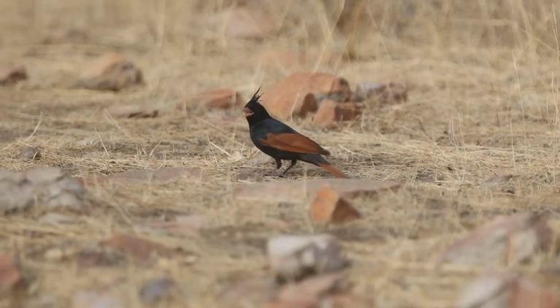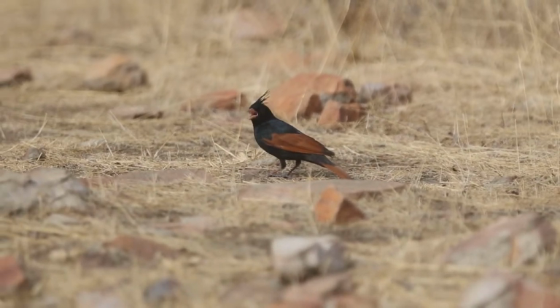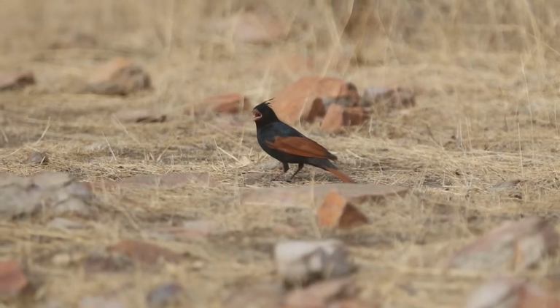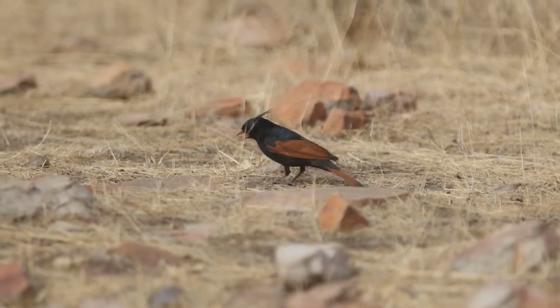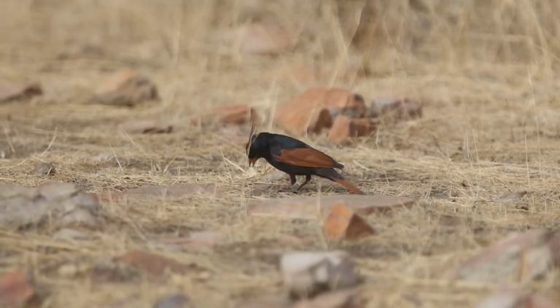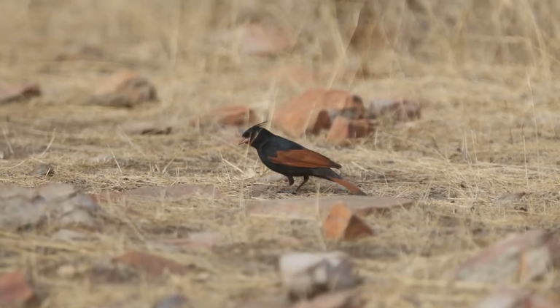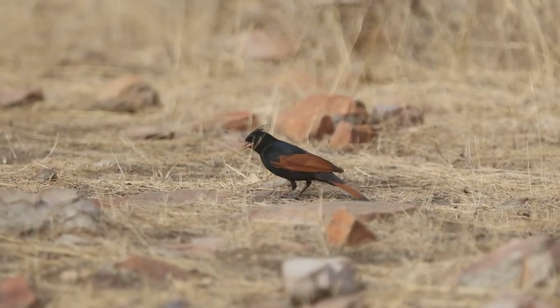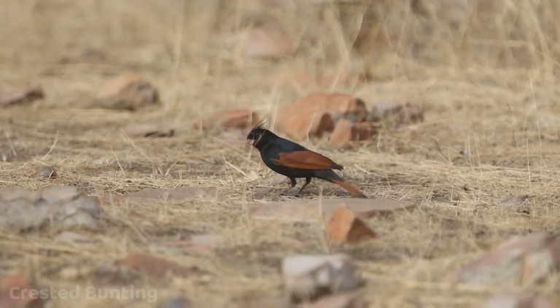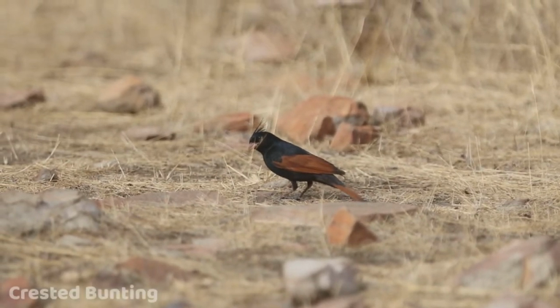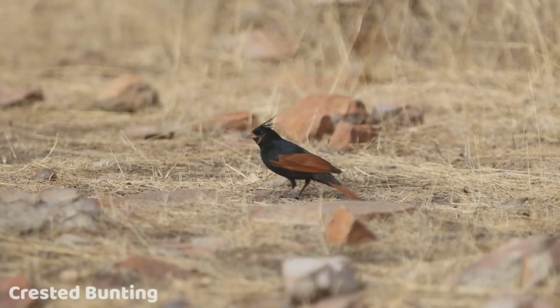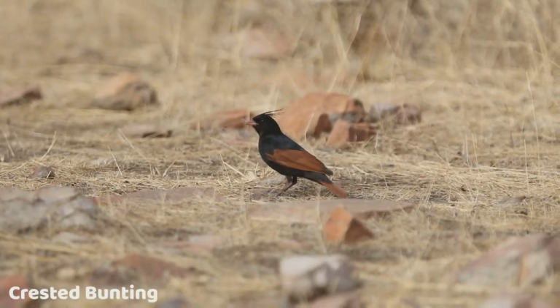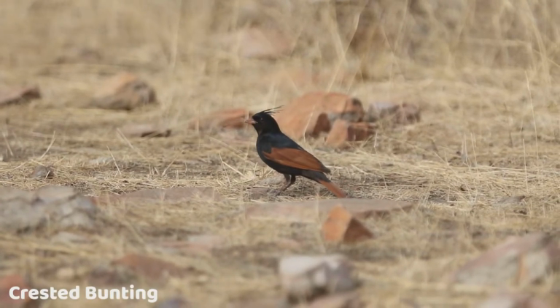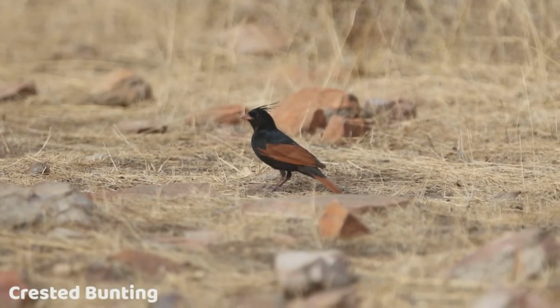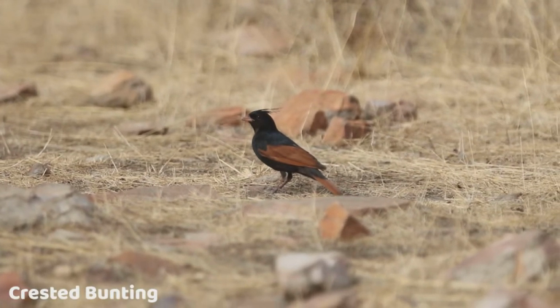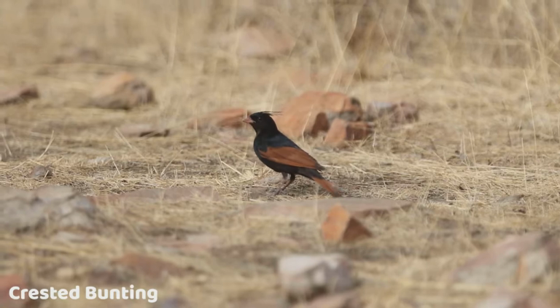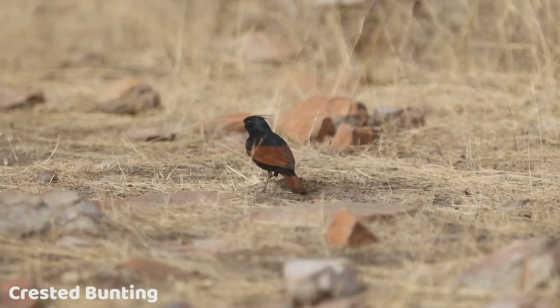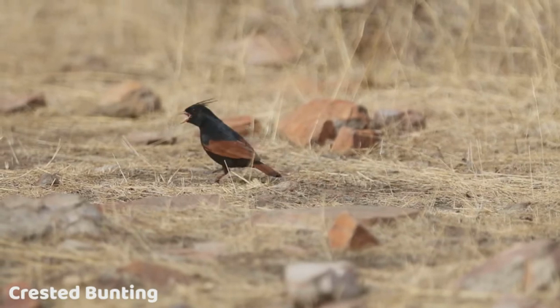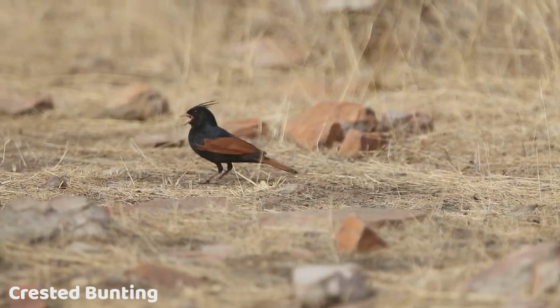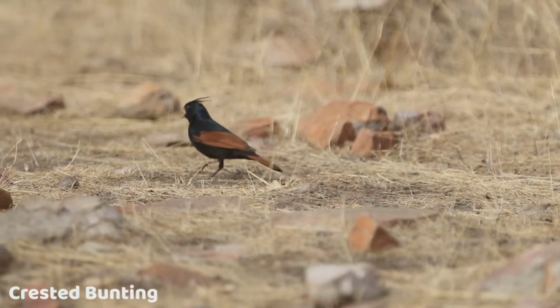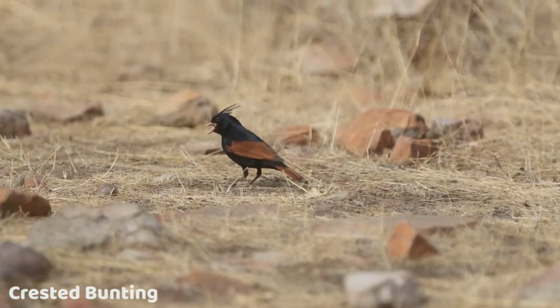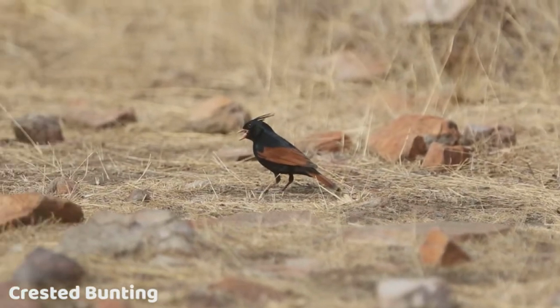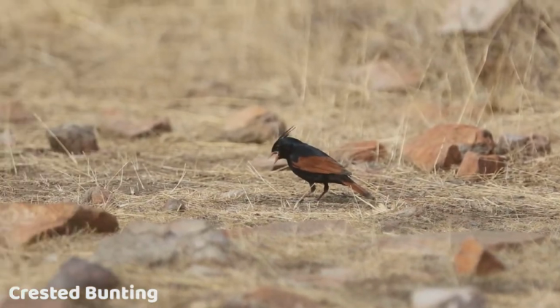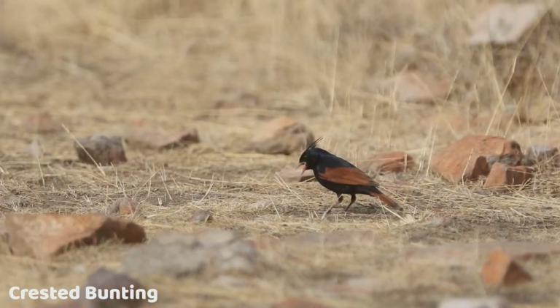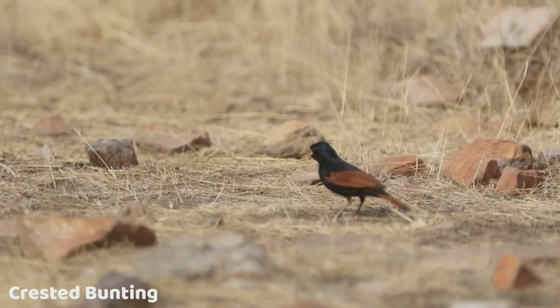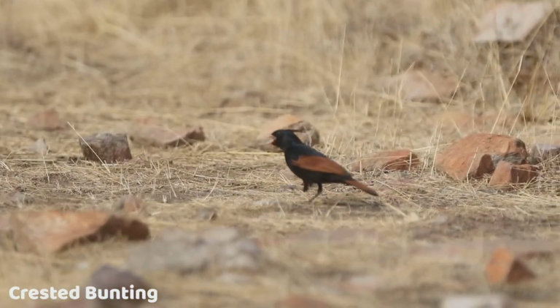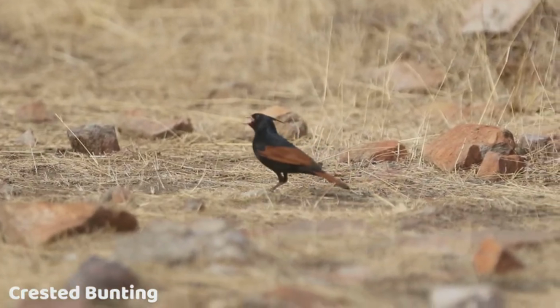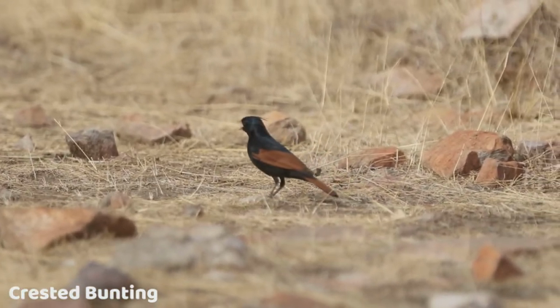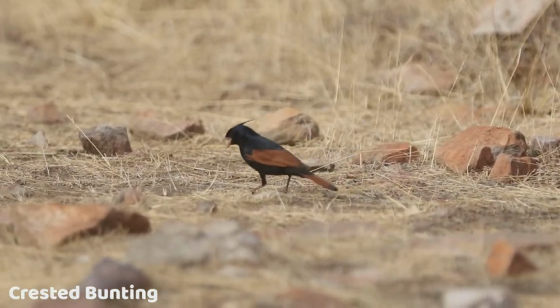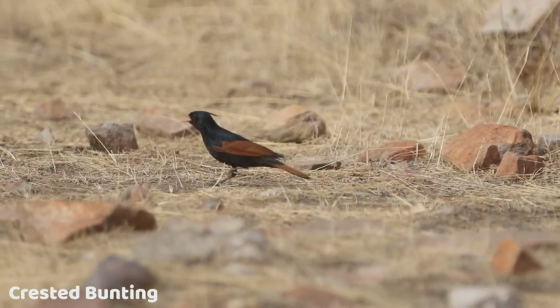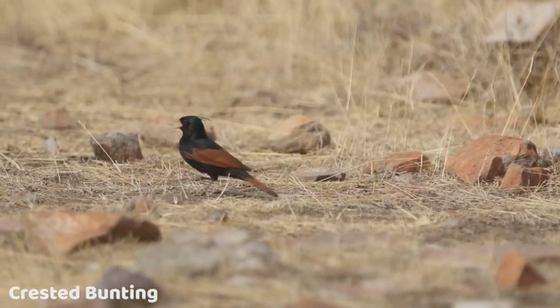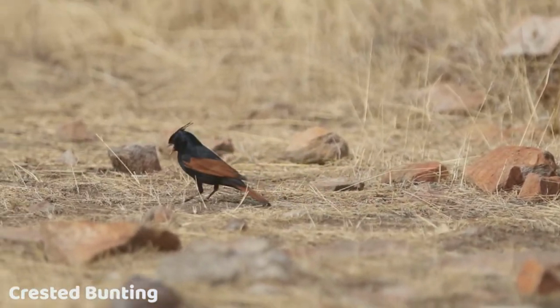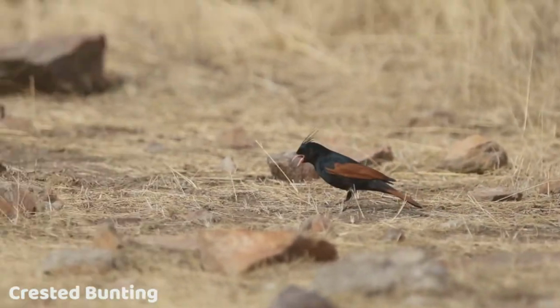So this is the crested bunting, which is also abundant inside Ranthambur National Park.